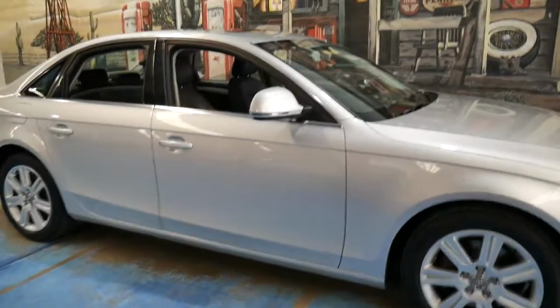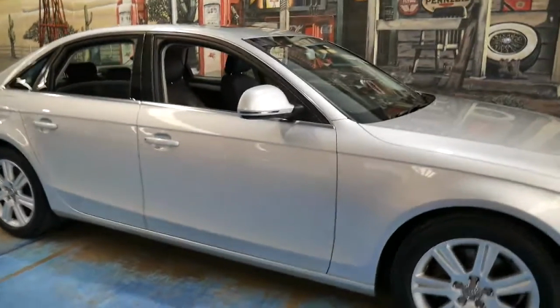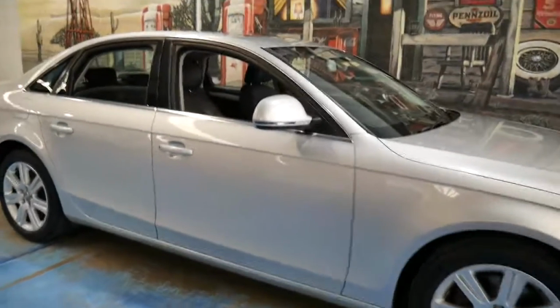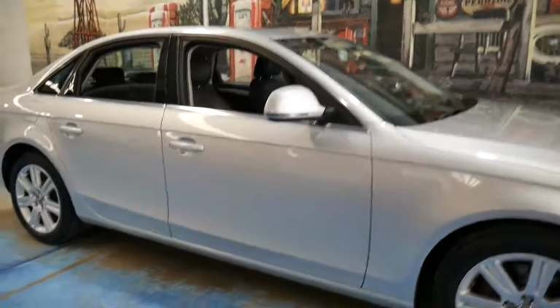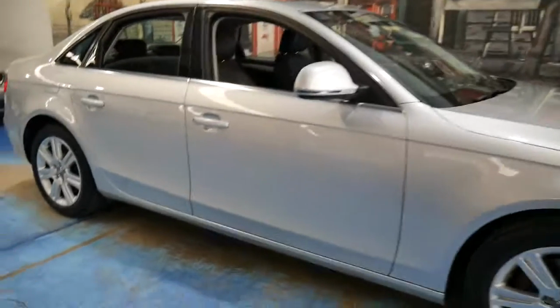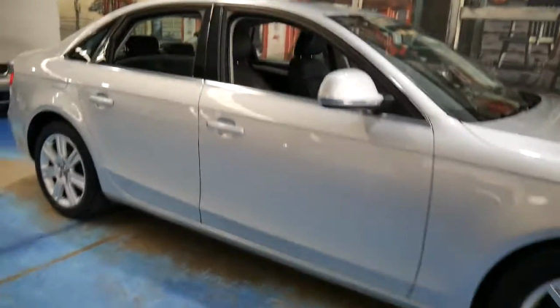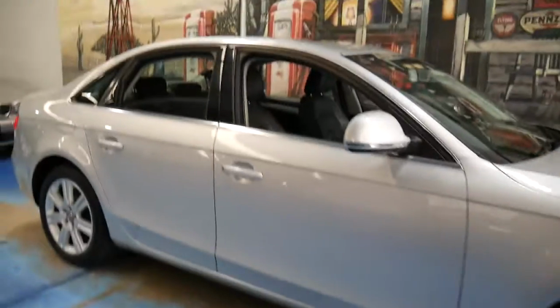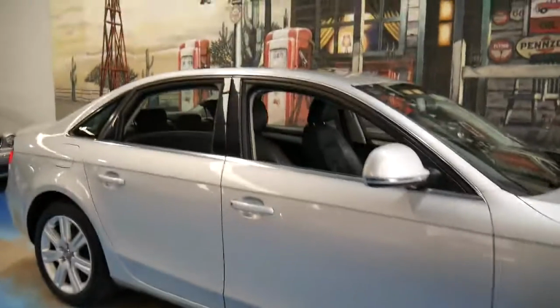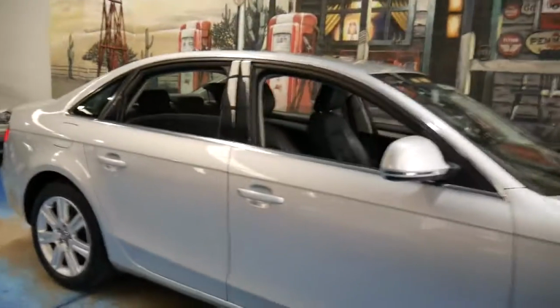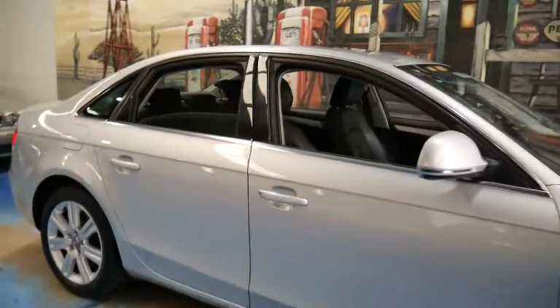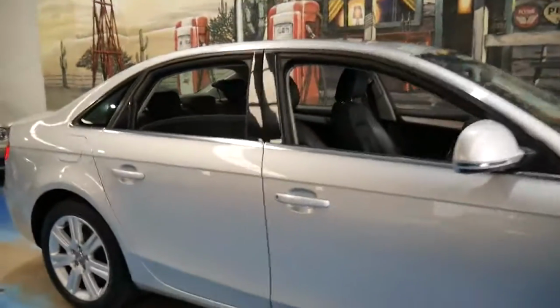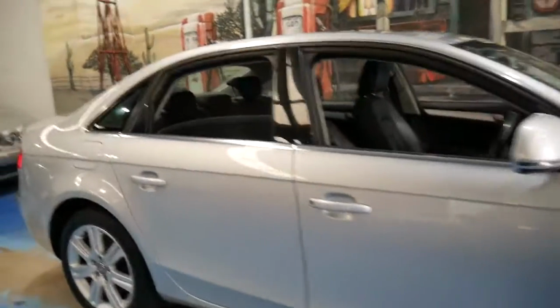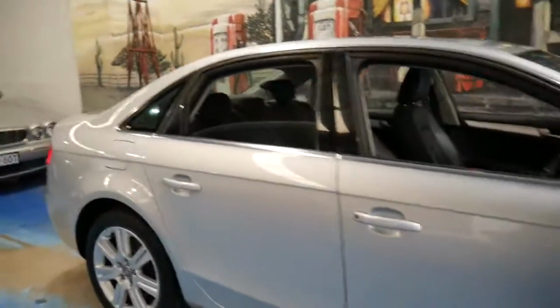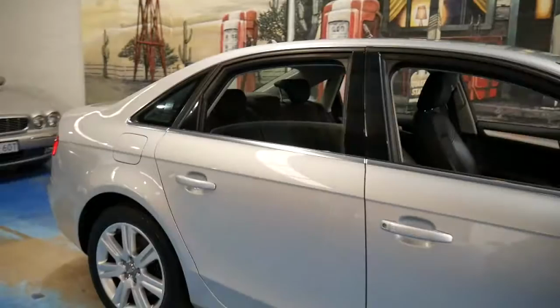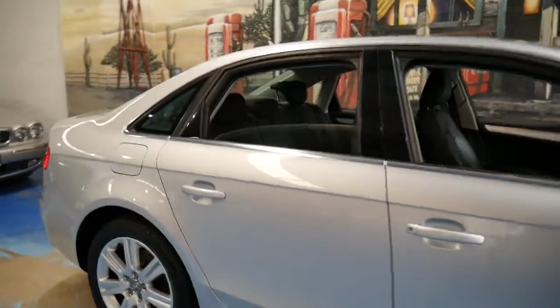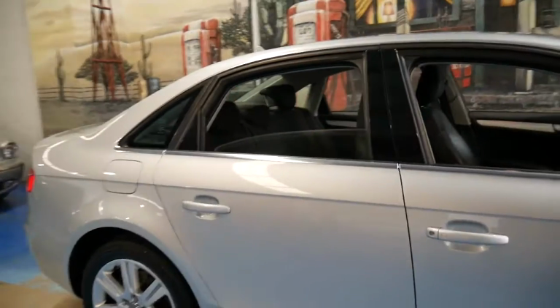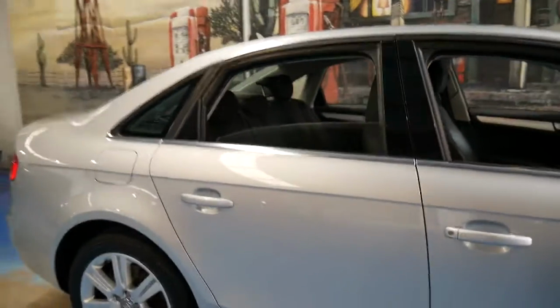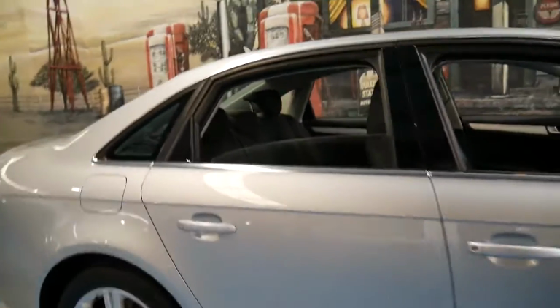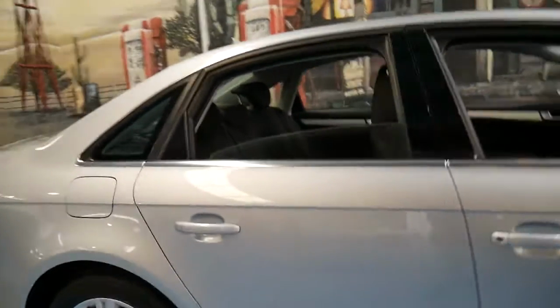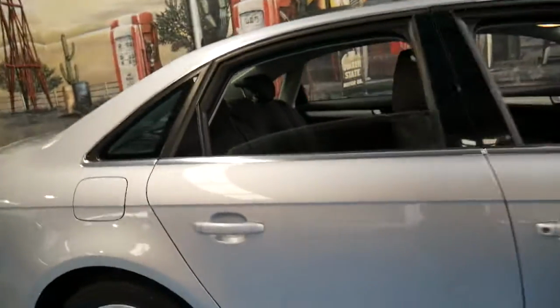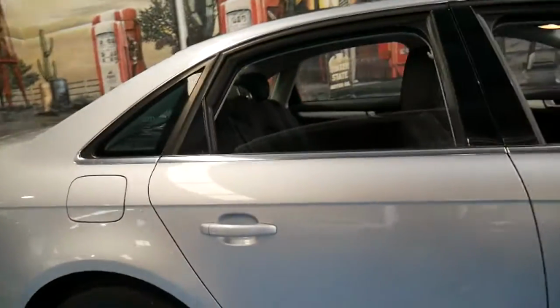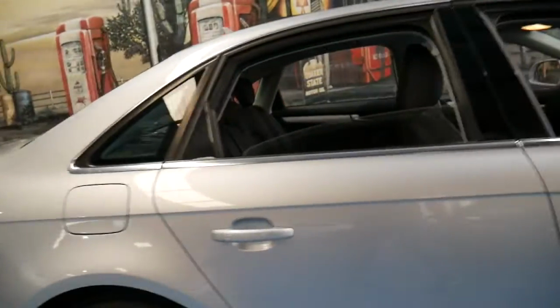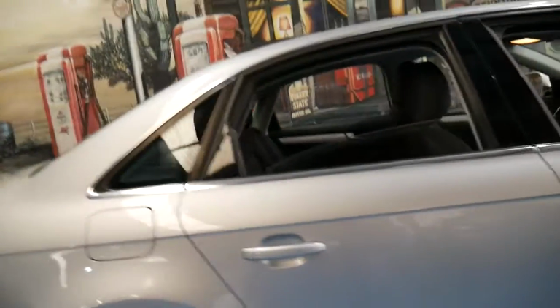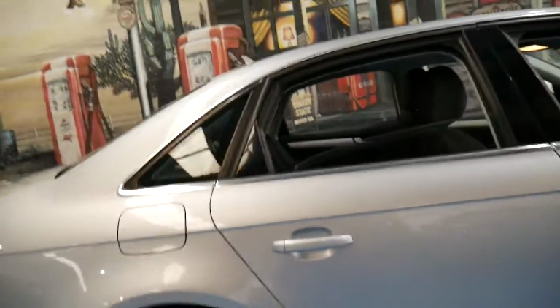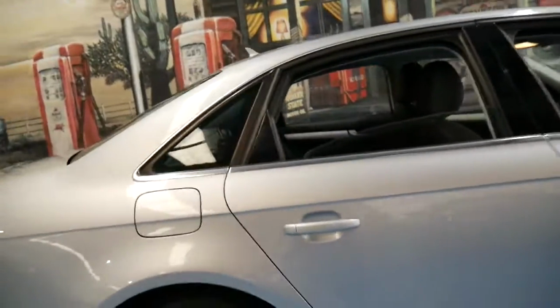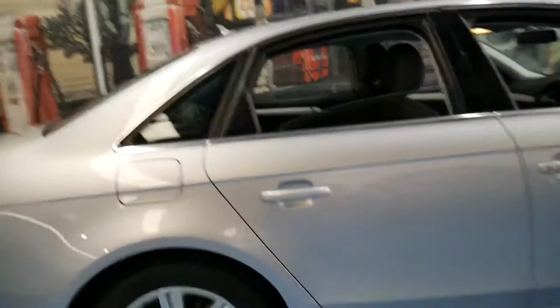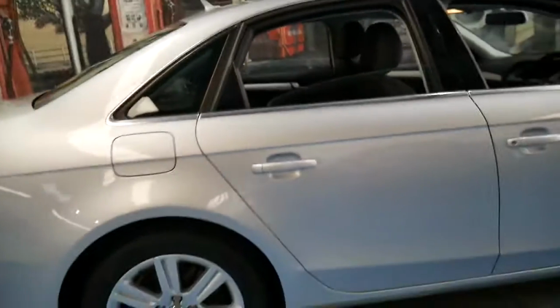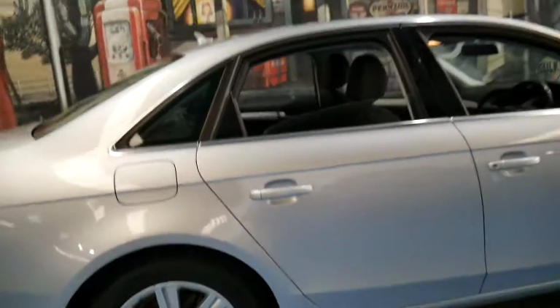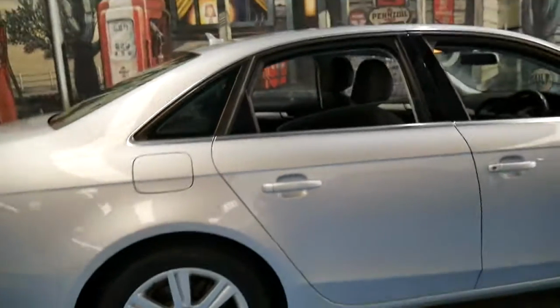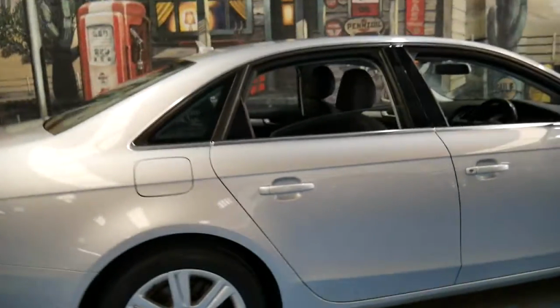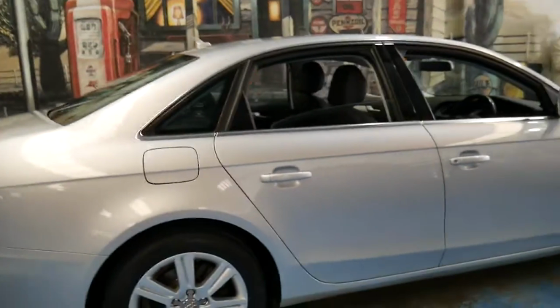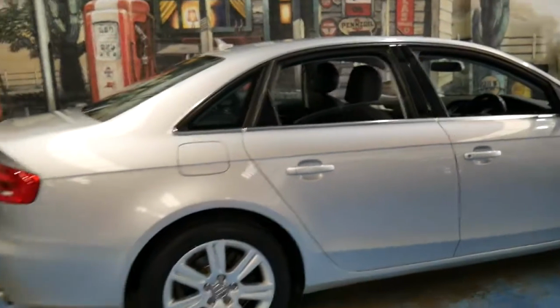It's got front parking sensors as well, and I think it's incredible value for money.